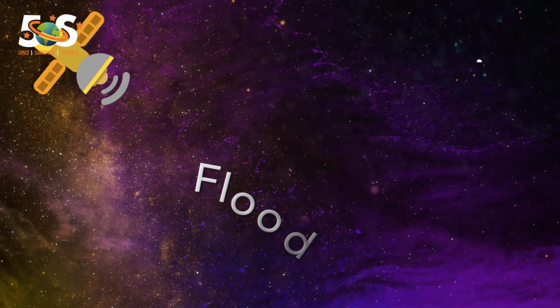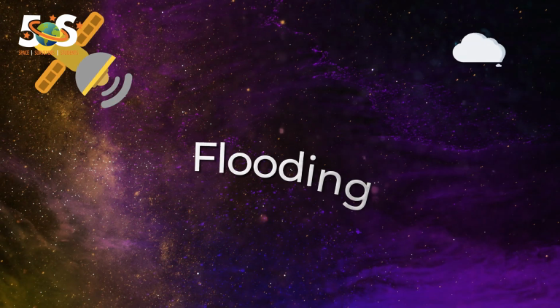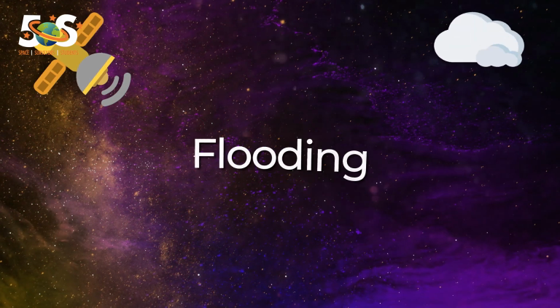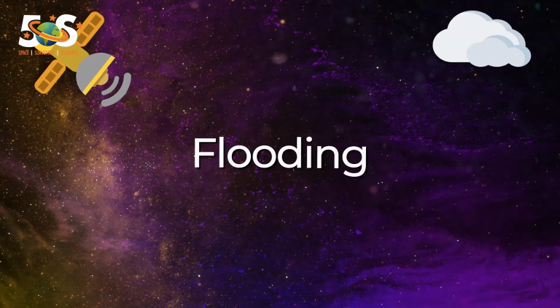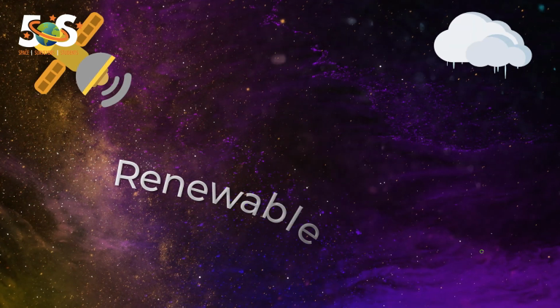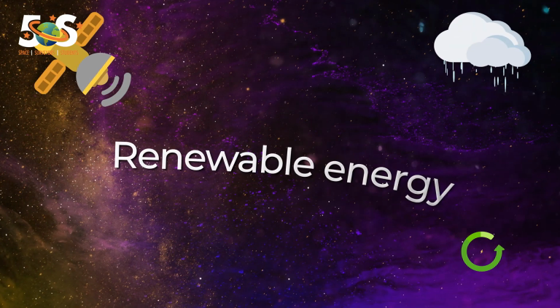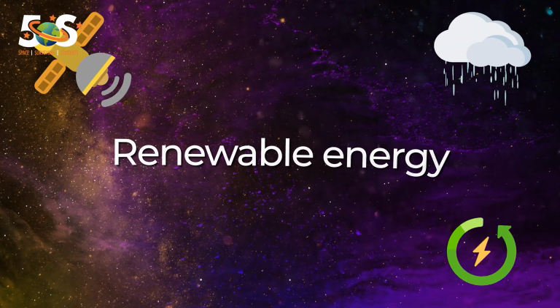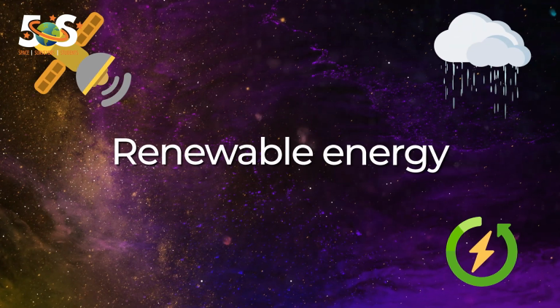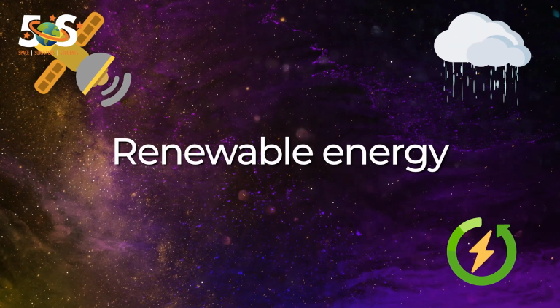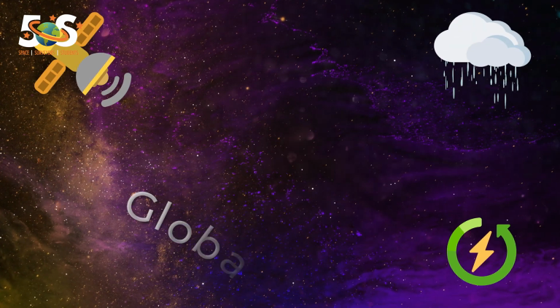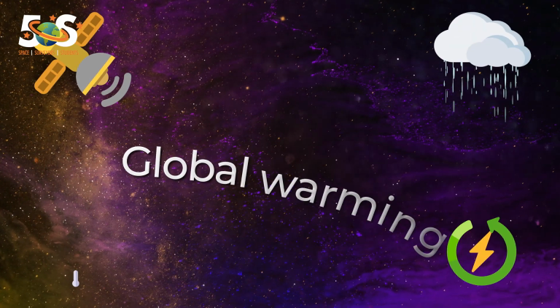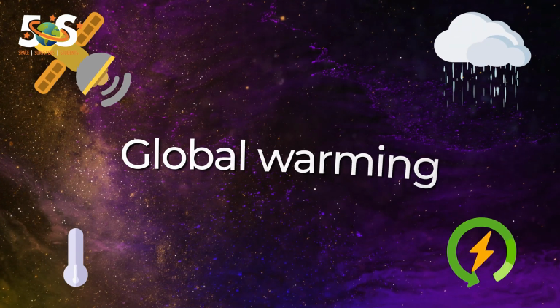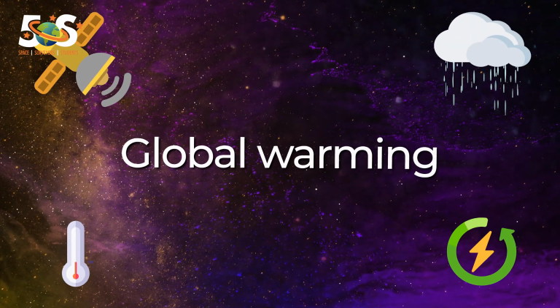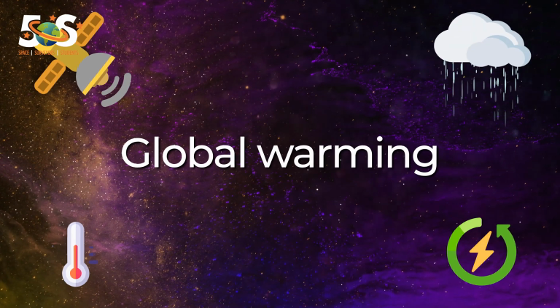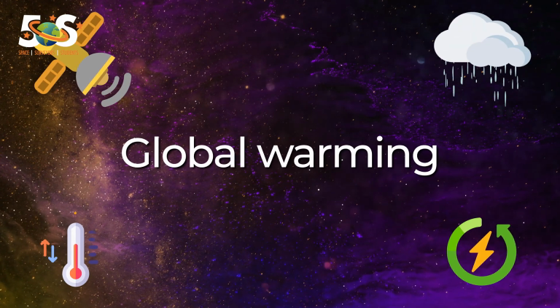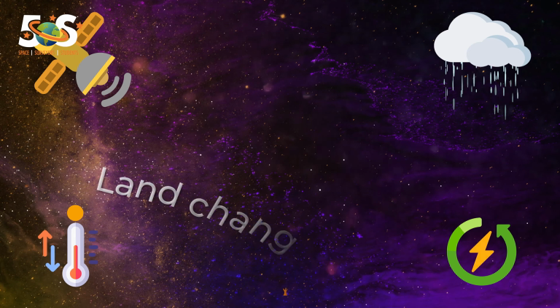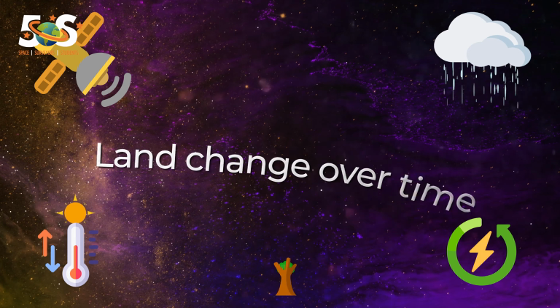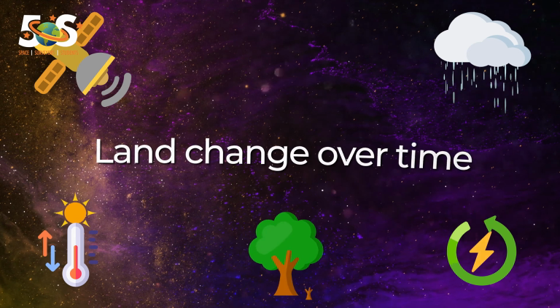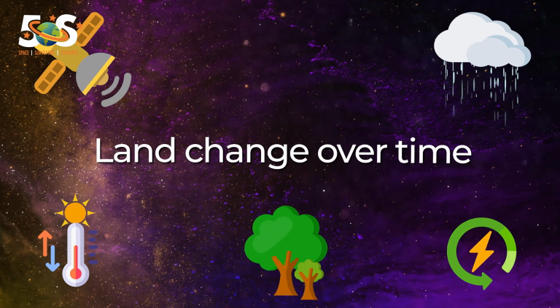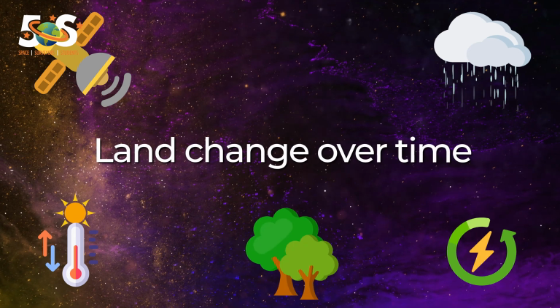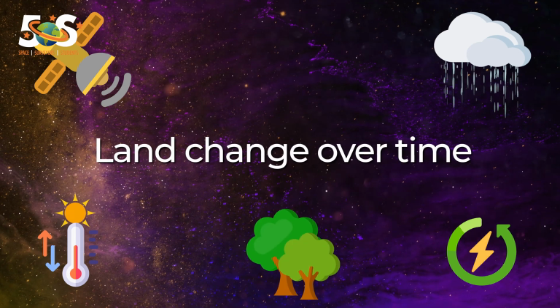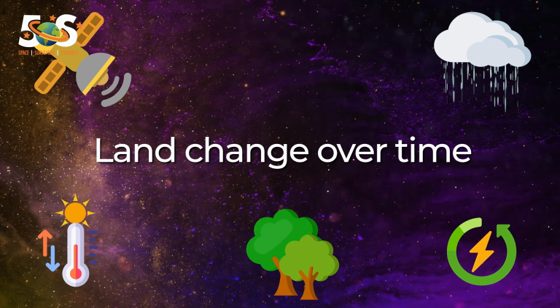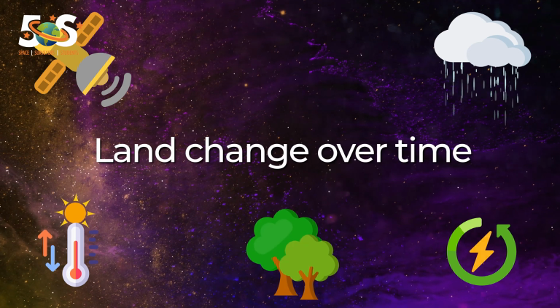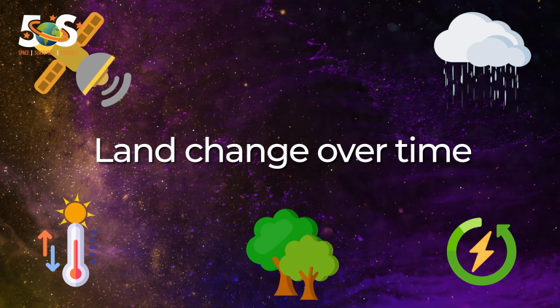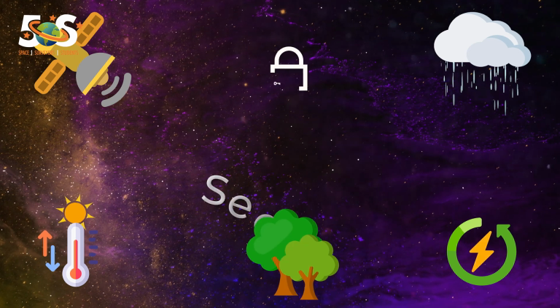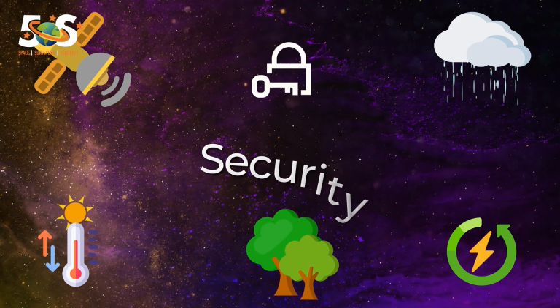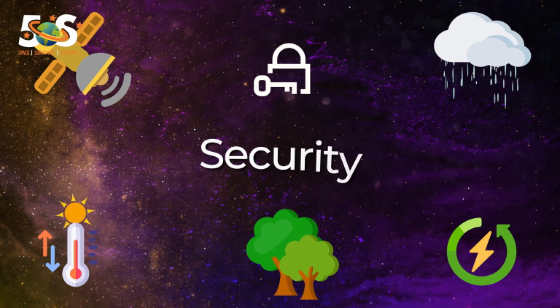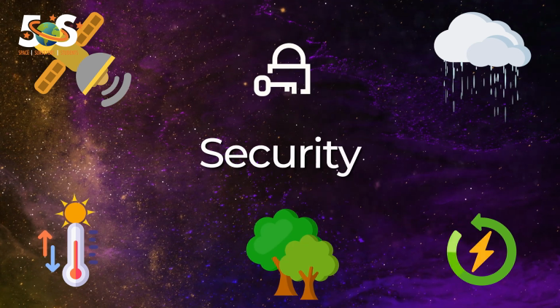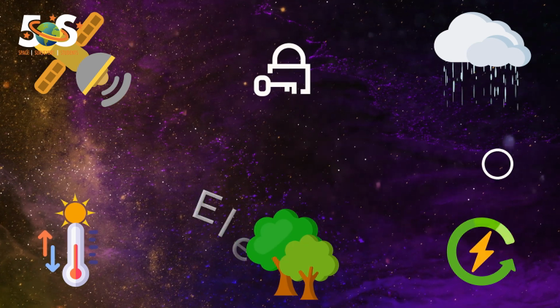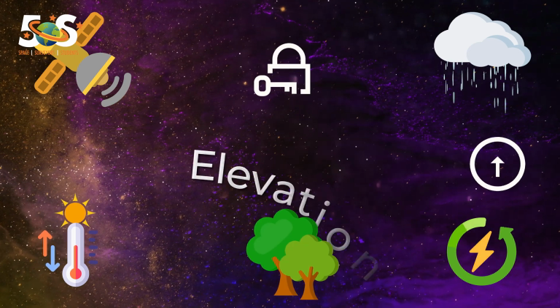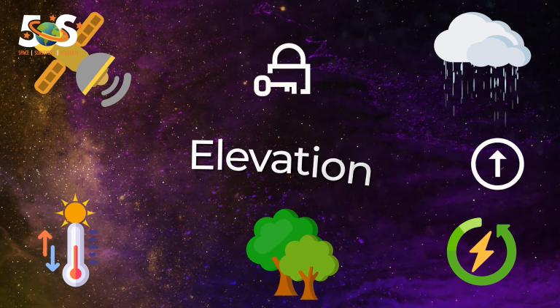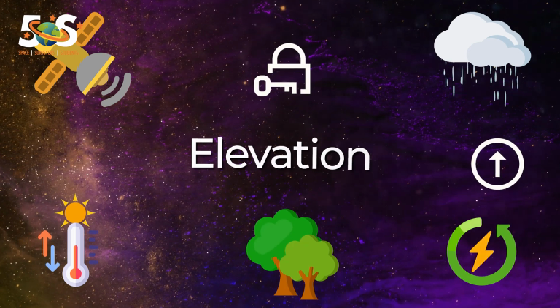These topics include flooding, renewable energy, global warming, land change over time, security and elevation.